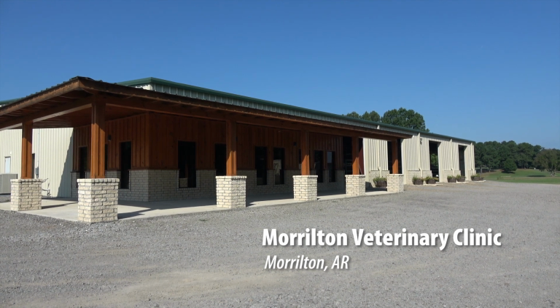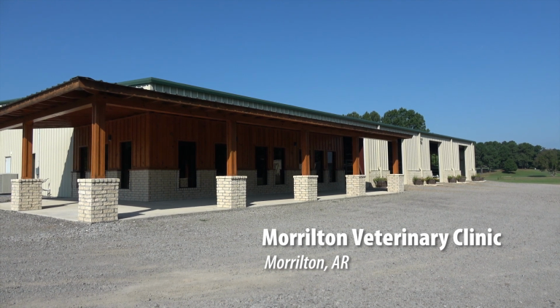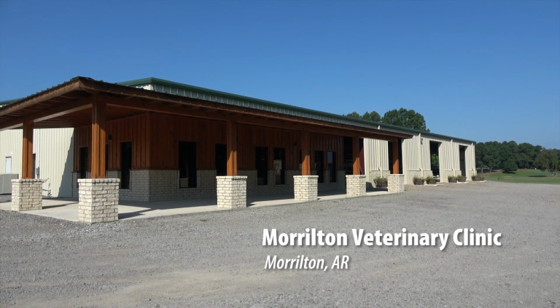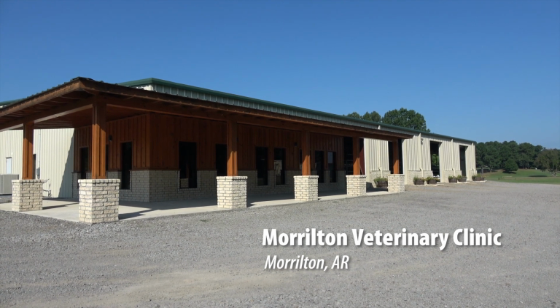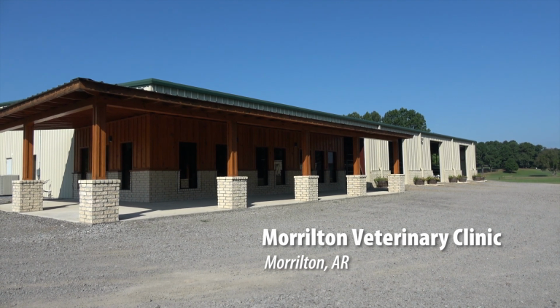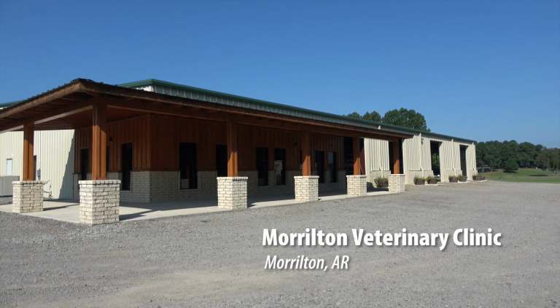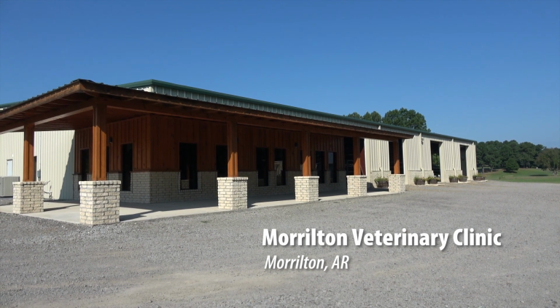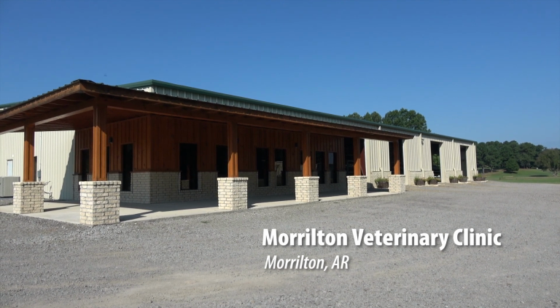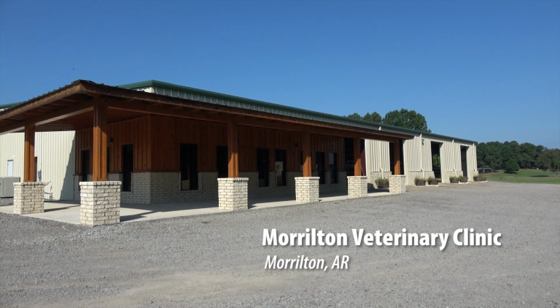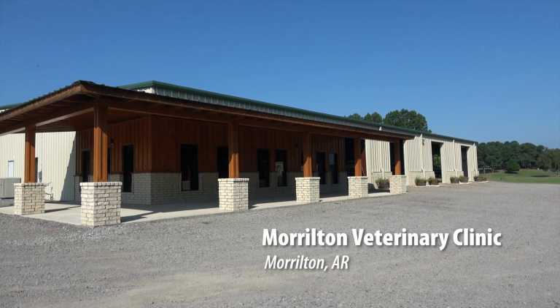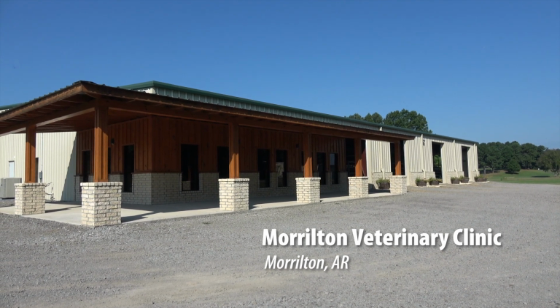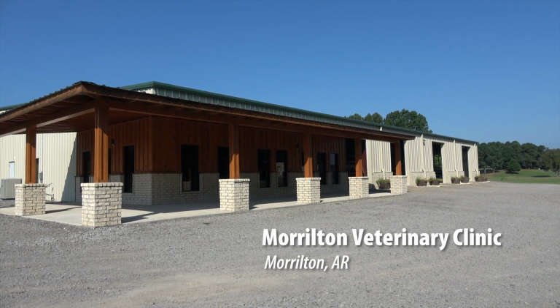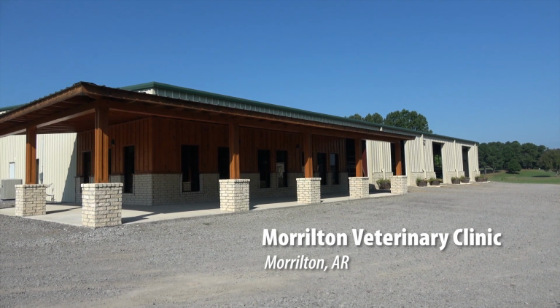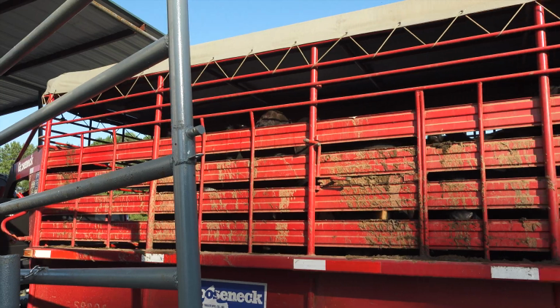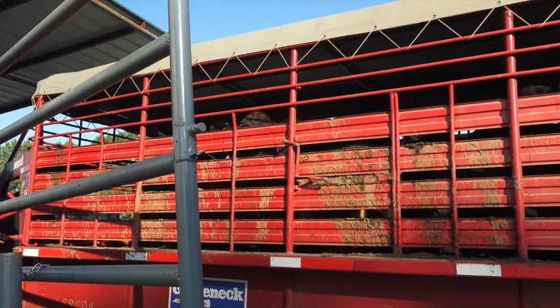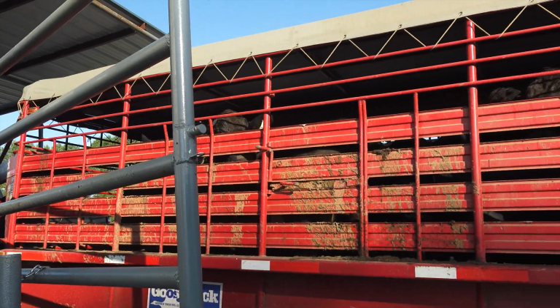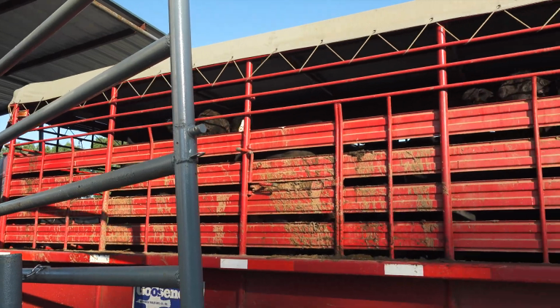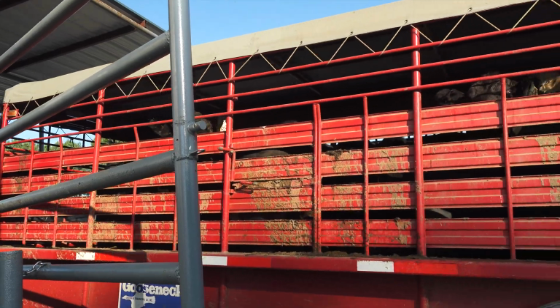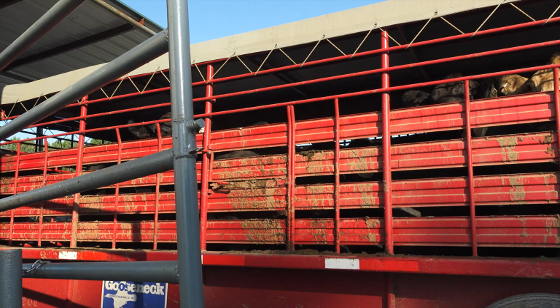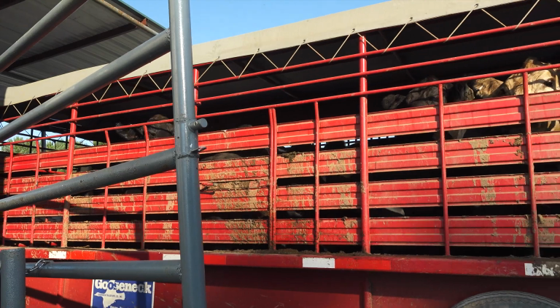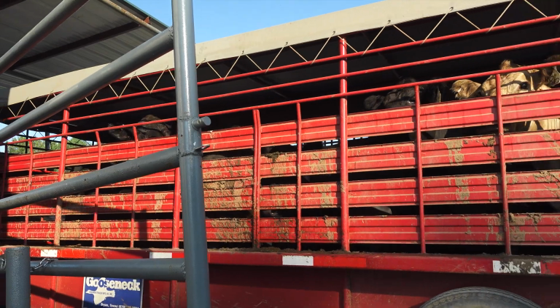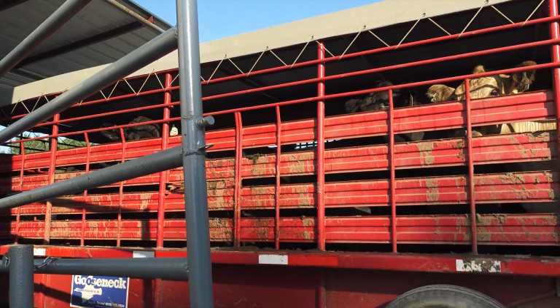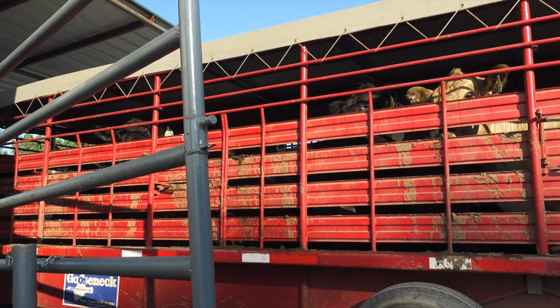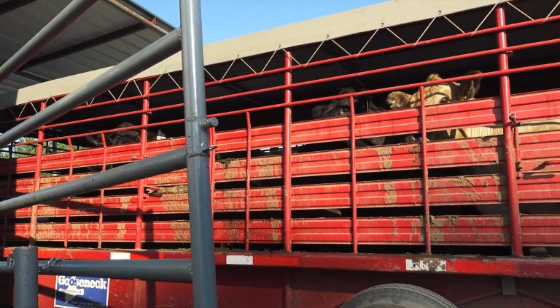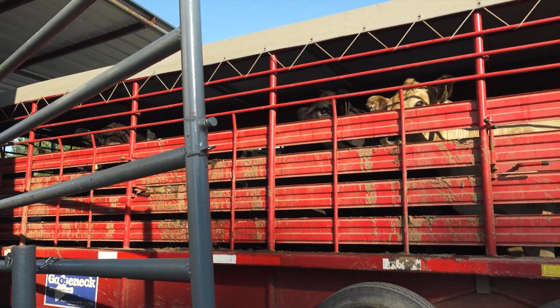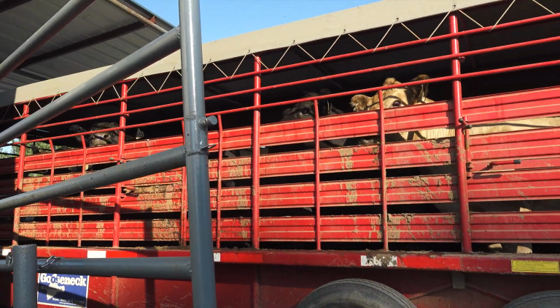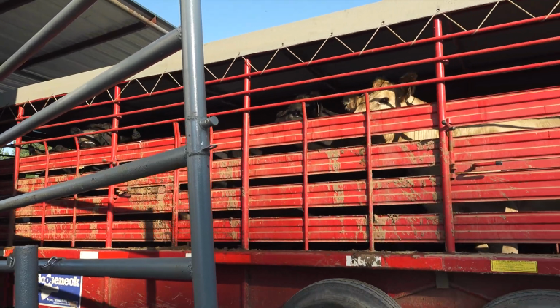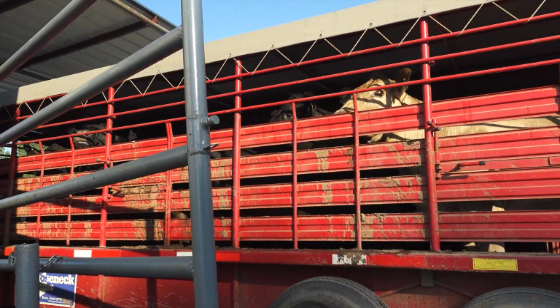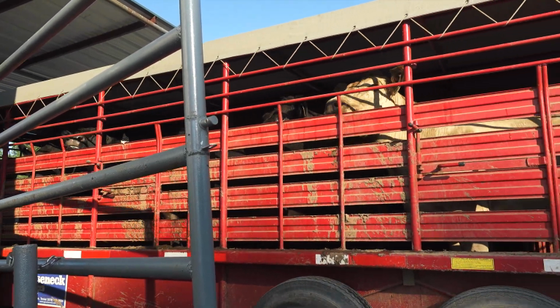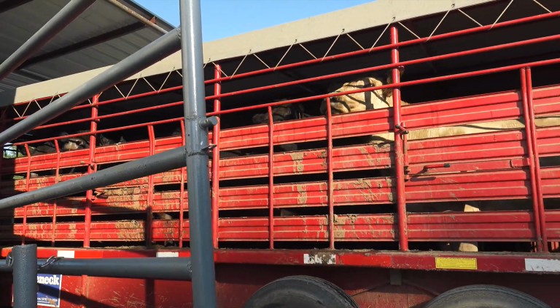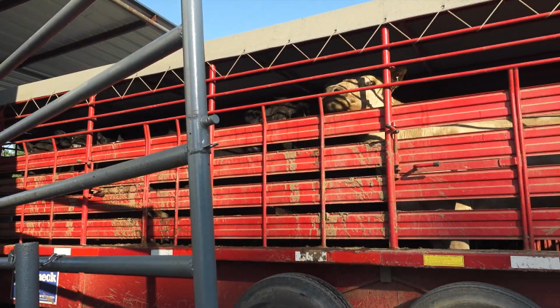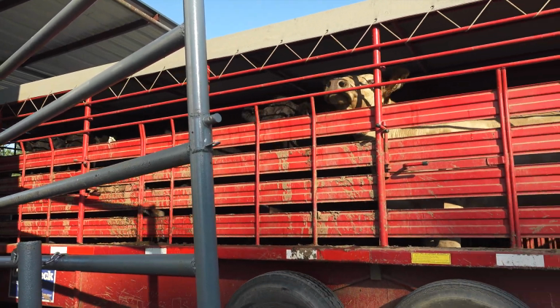Brought you a head this morning. I need to preg check them and I know three of them have got to have some footwork done.